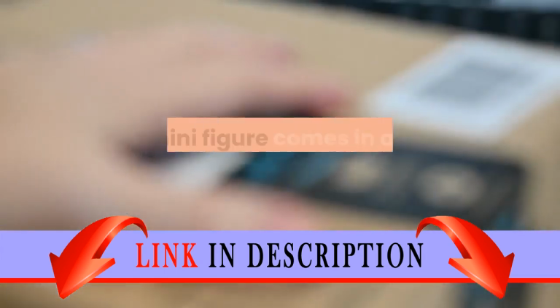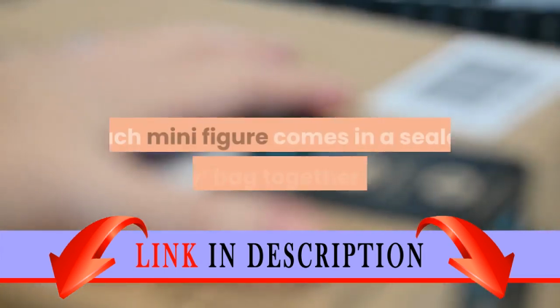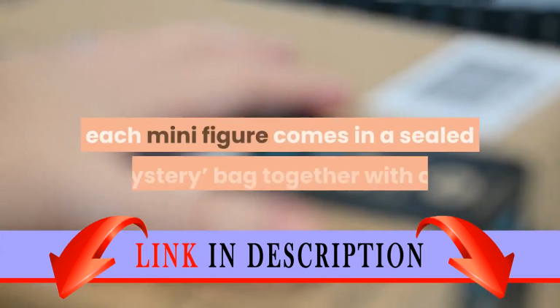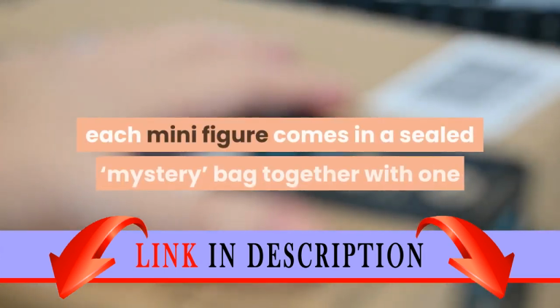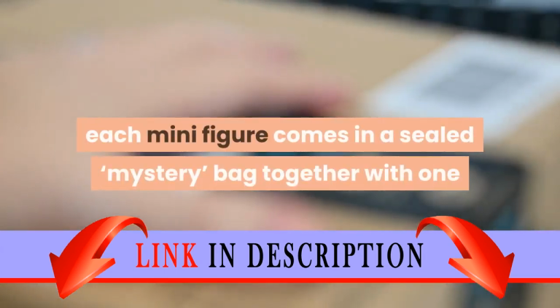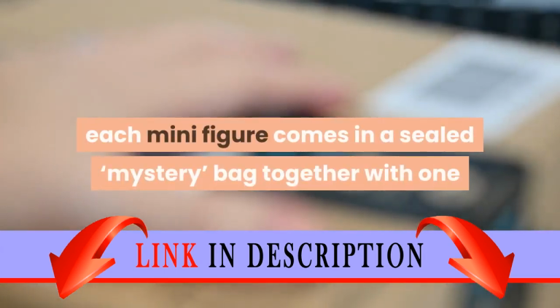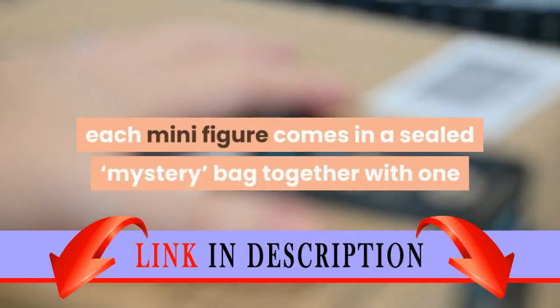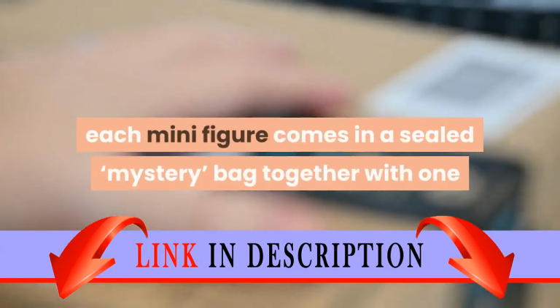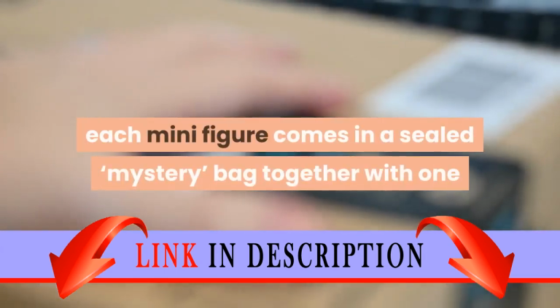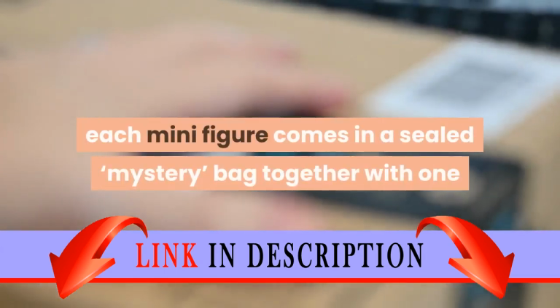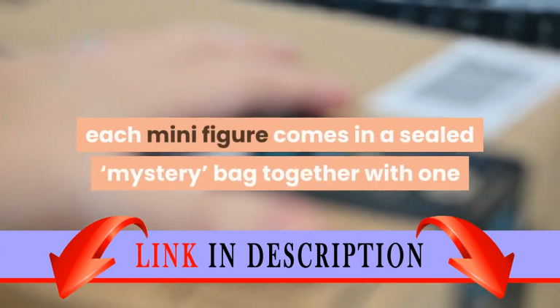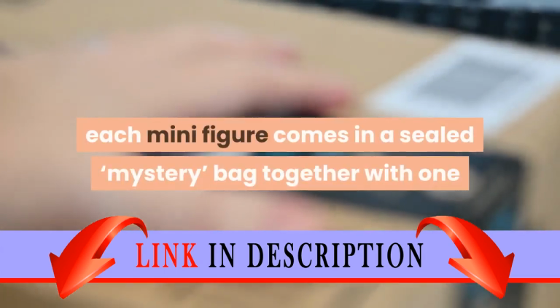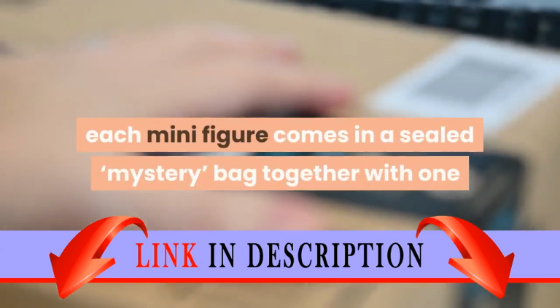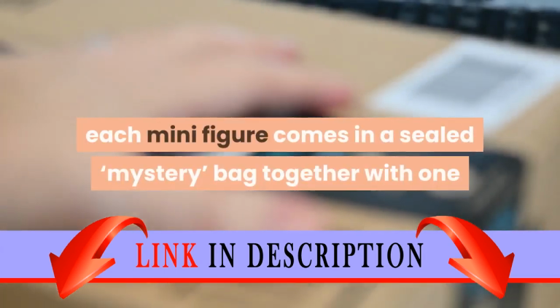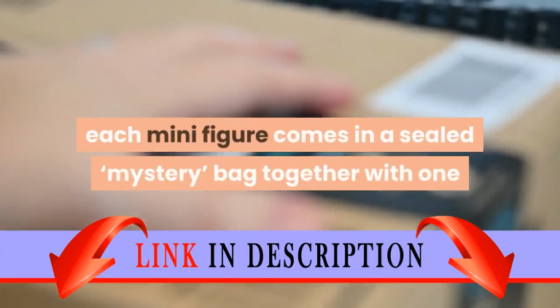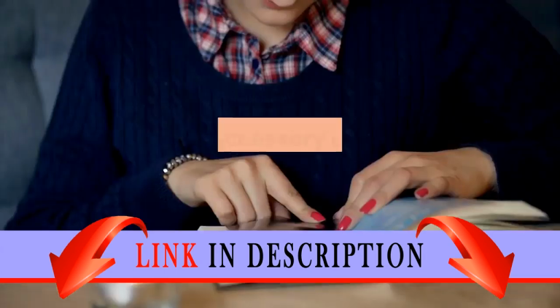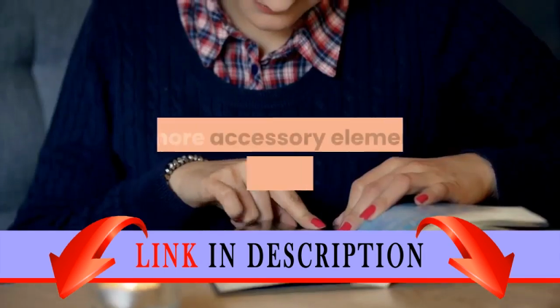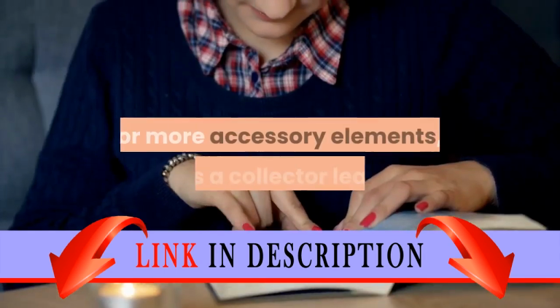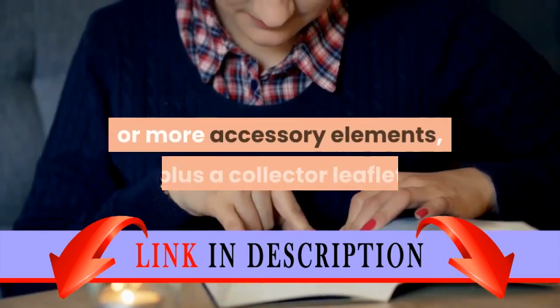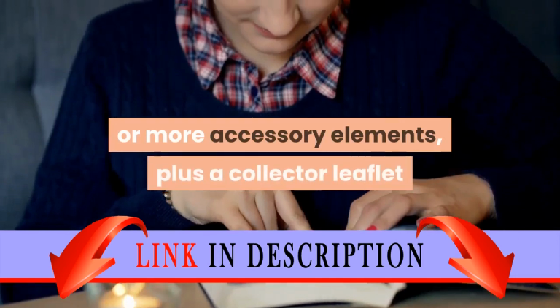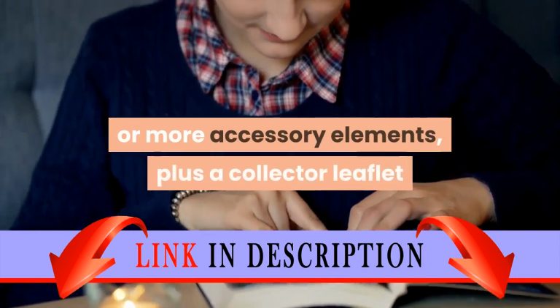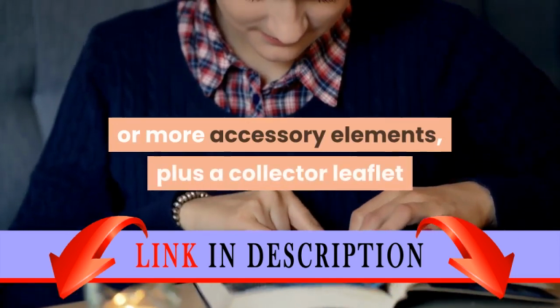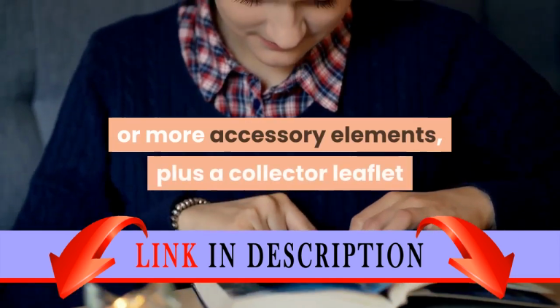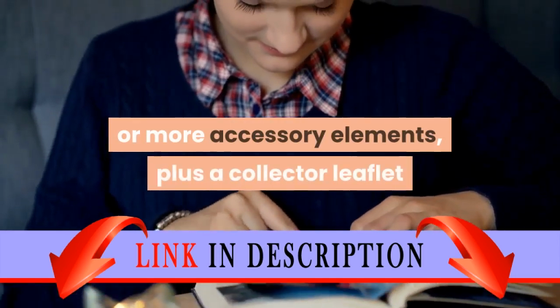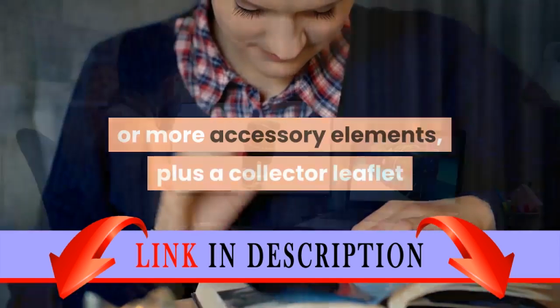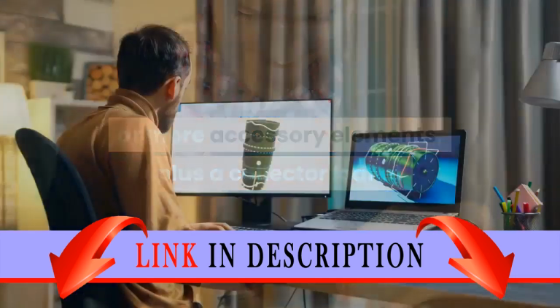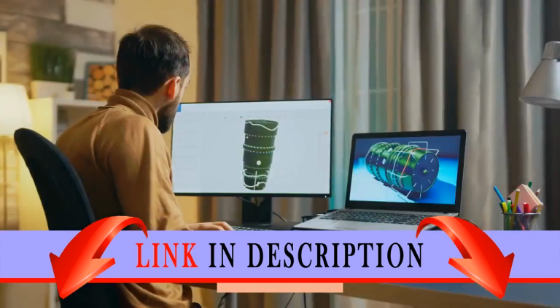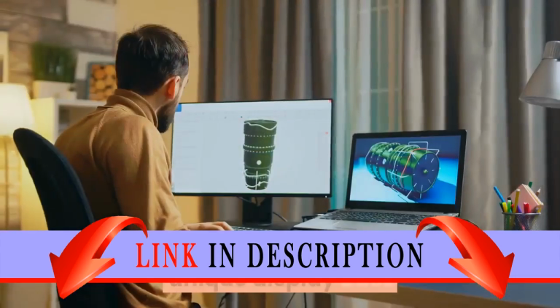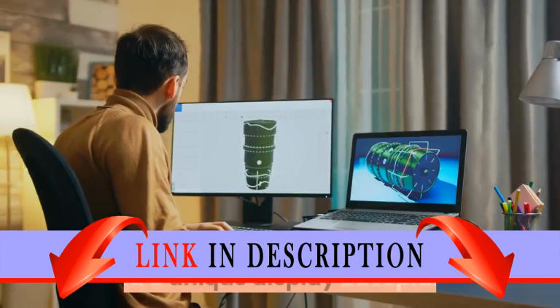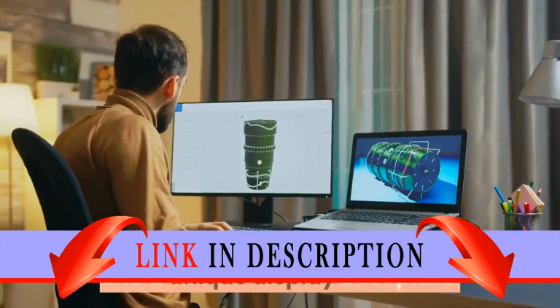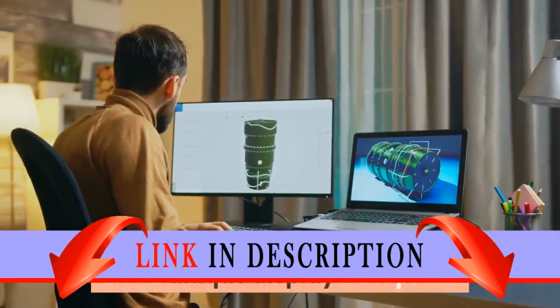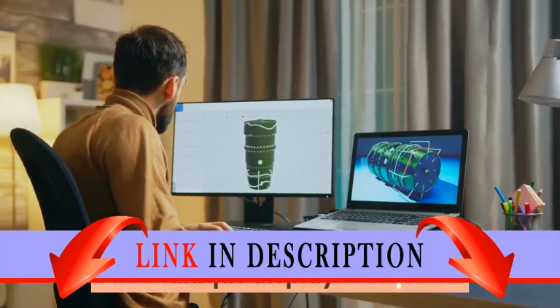Each minifigure comes in a sealed mystery bag together with one or more accessory elements, plus a collector leaflet and a unique display baseplate.